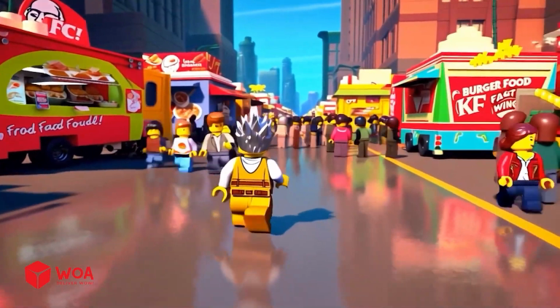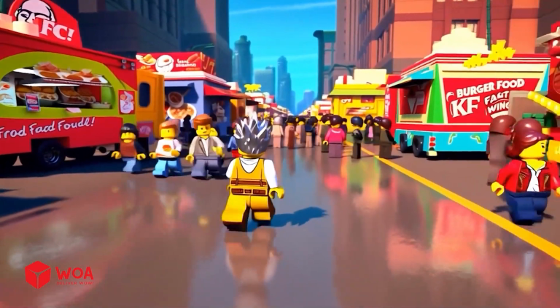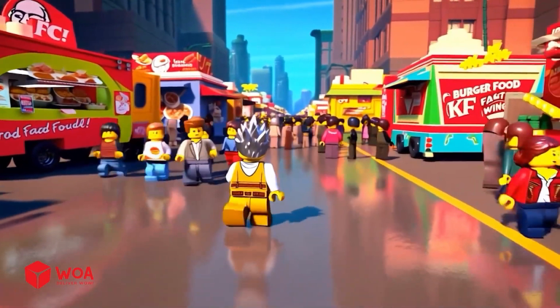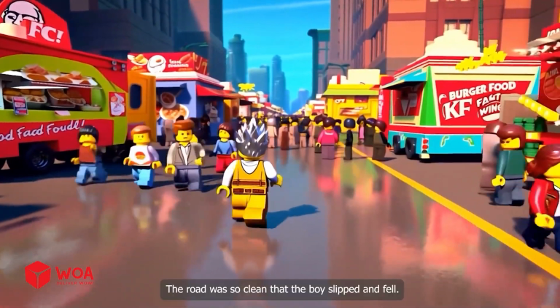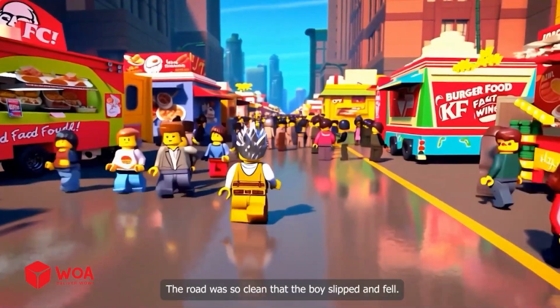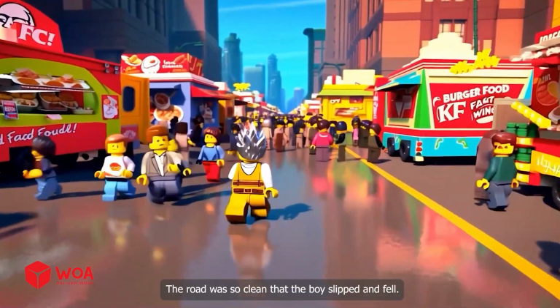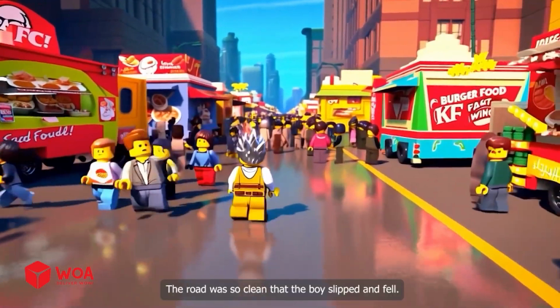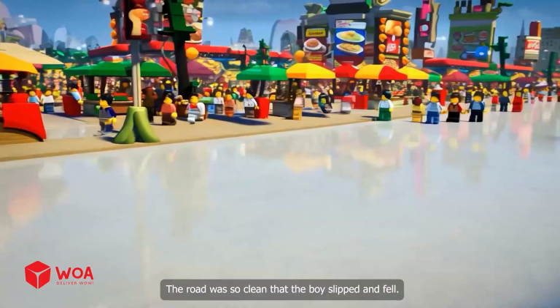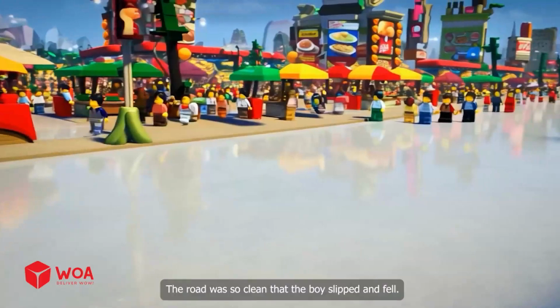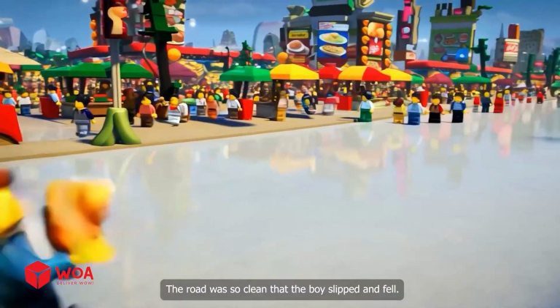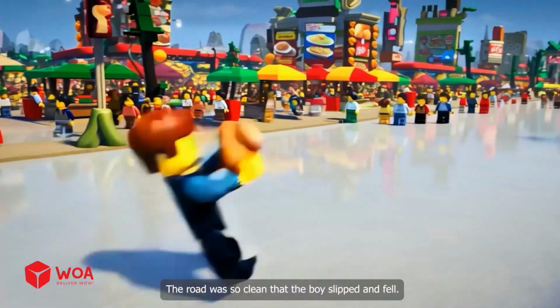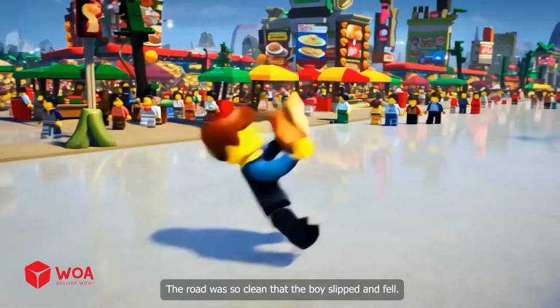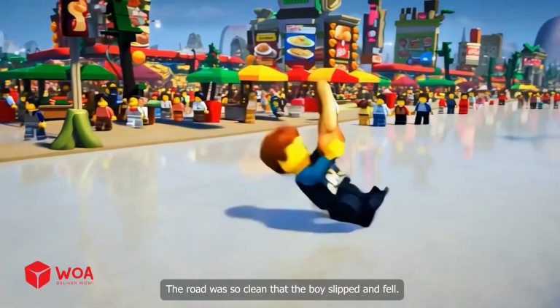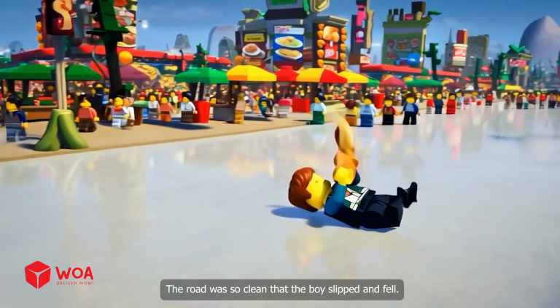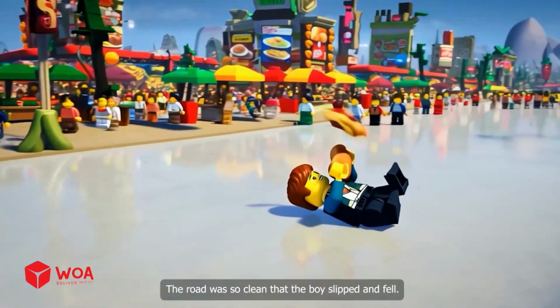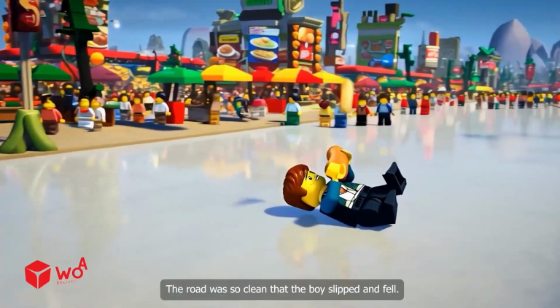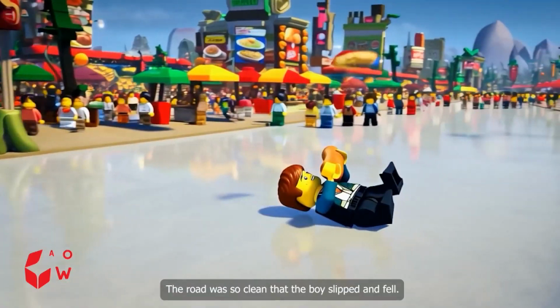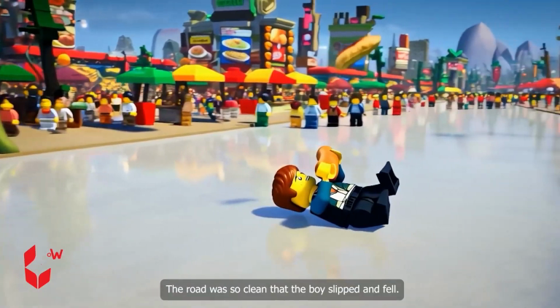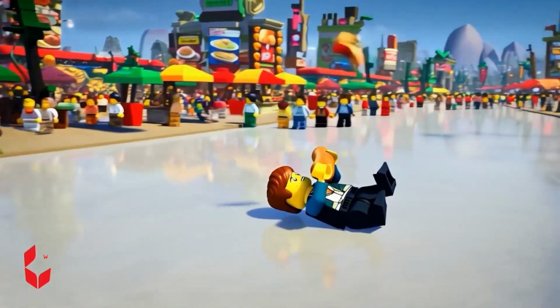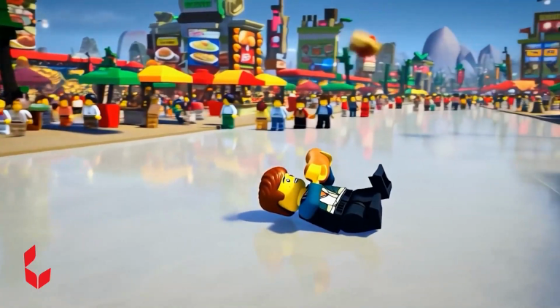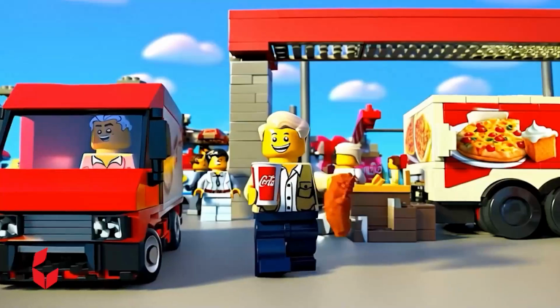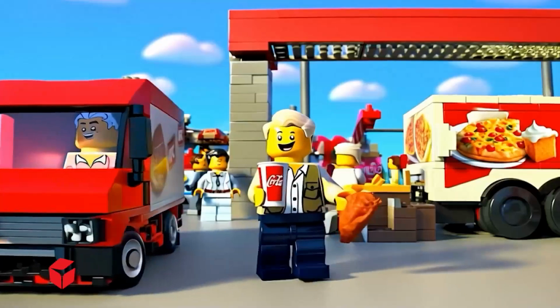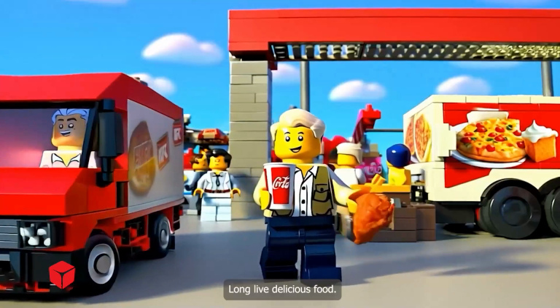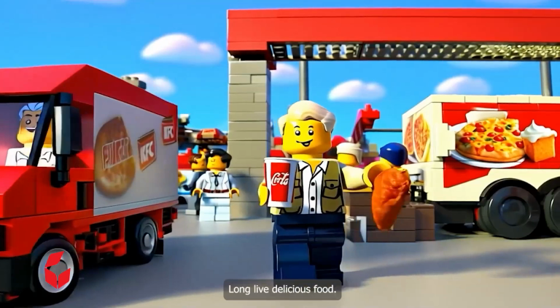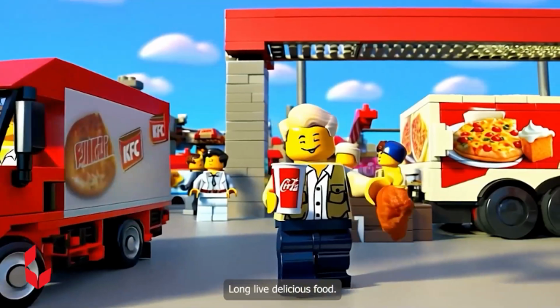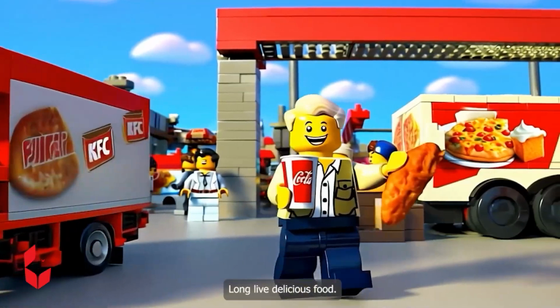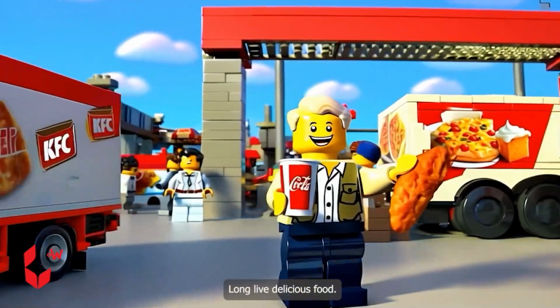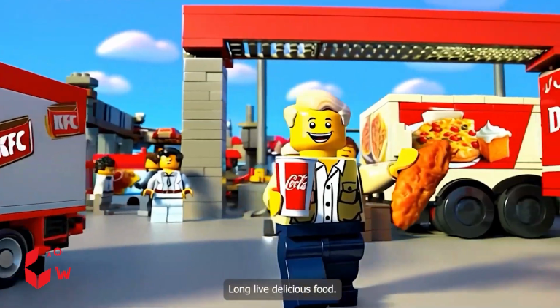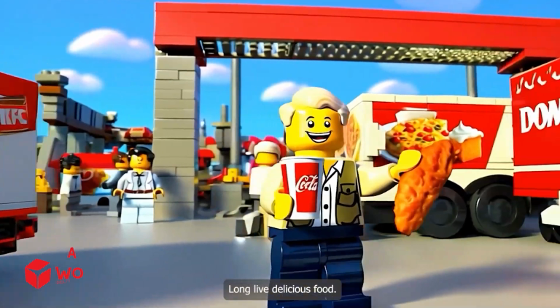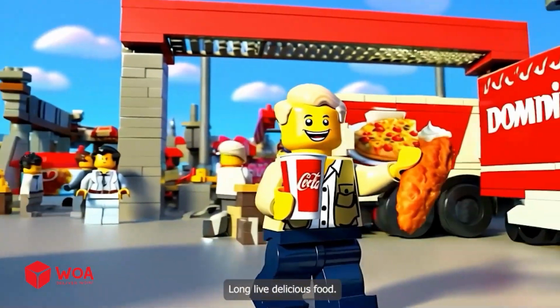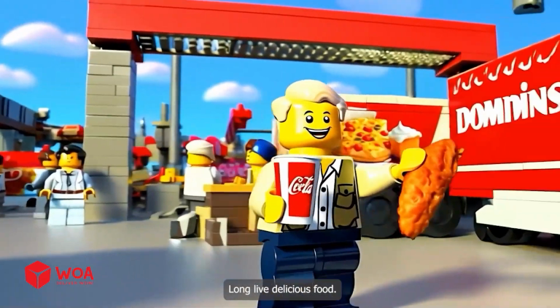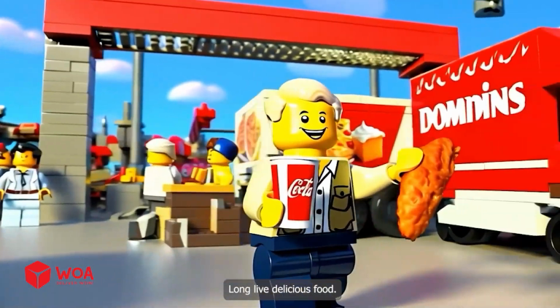The road was so clean that the boys slipped. Long live delicious food!